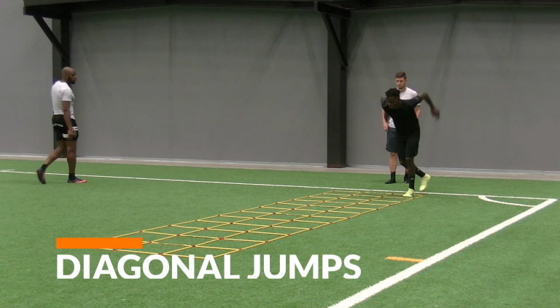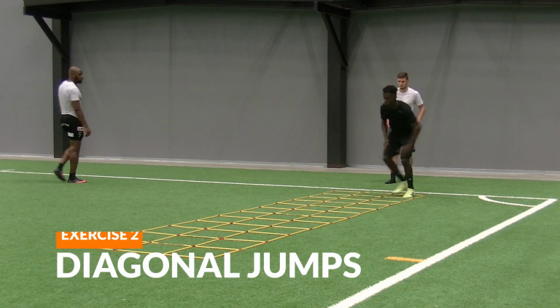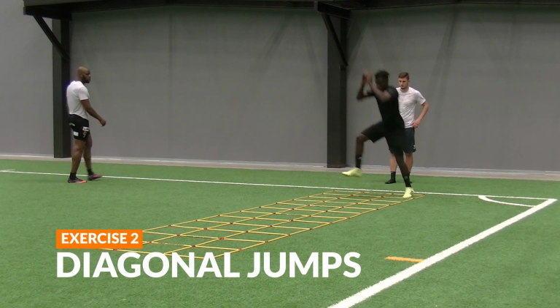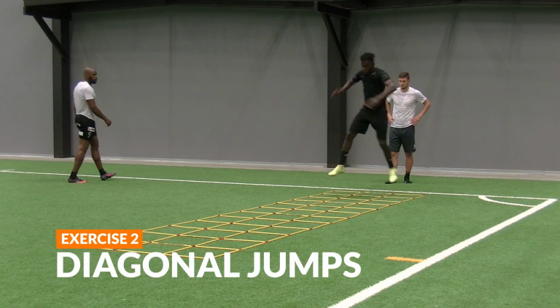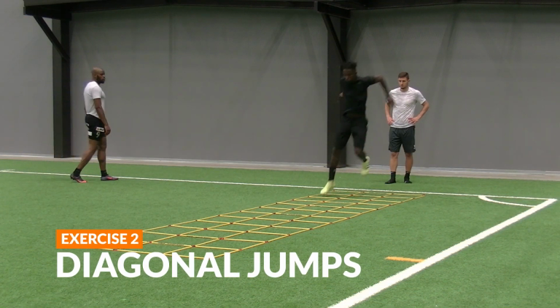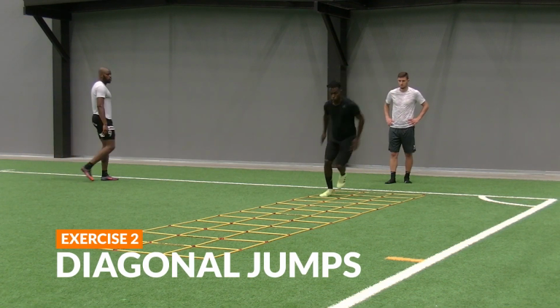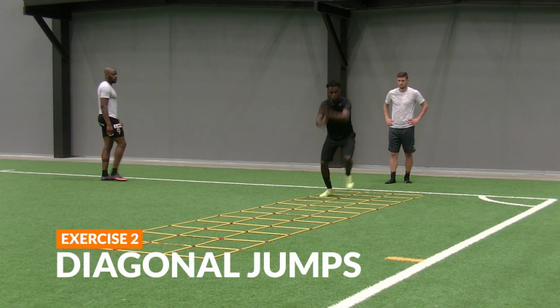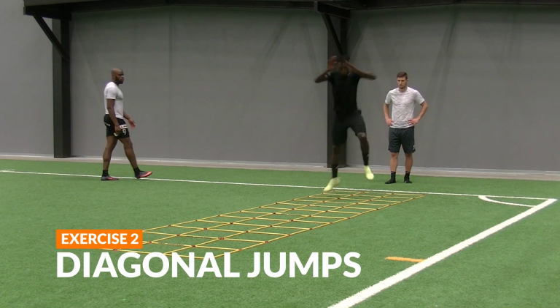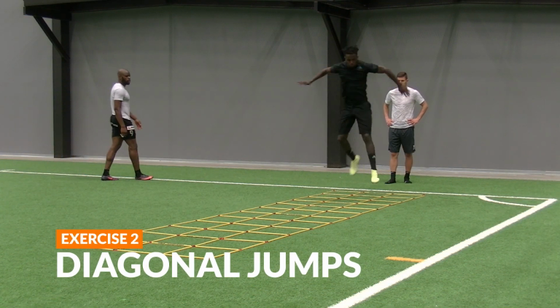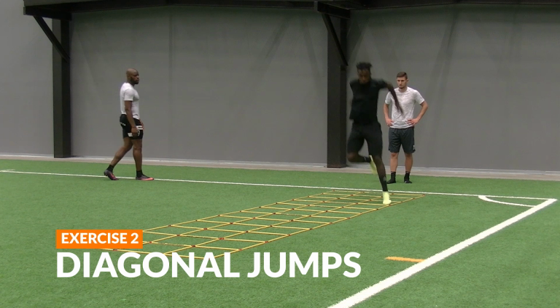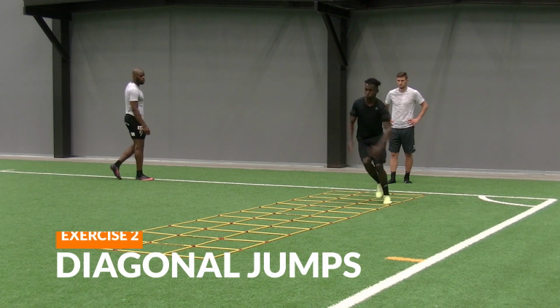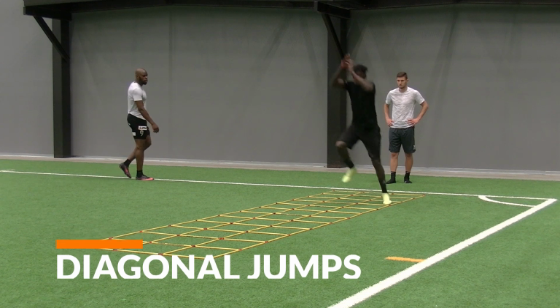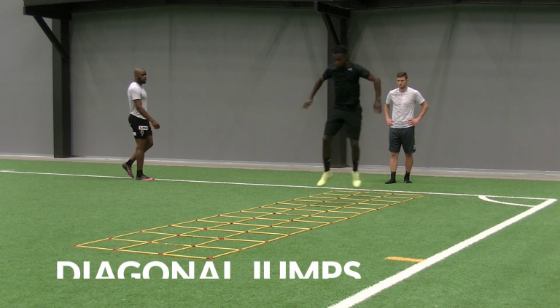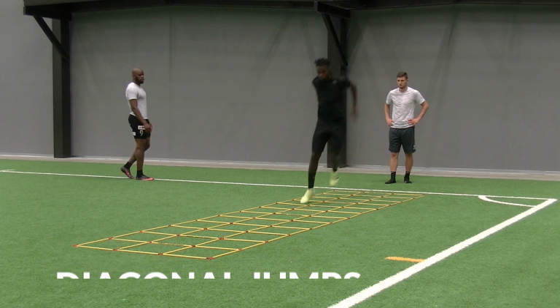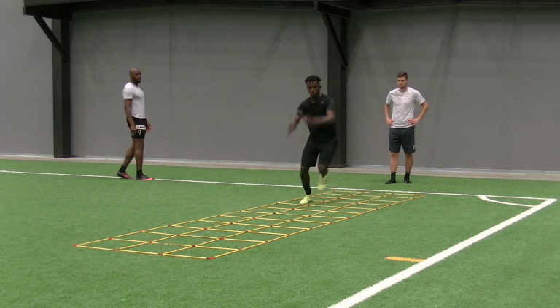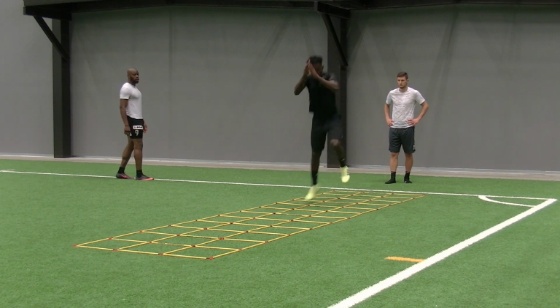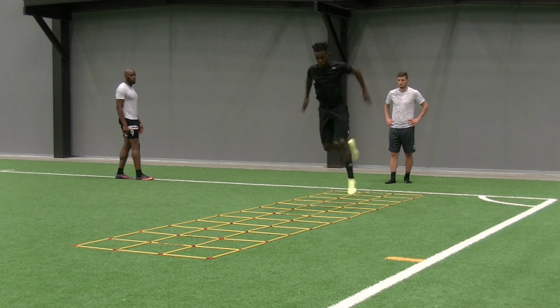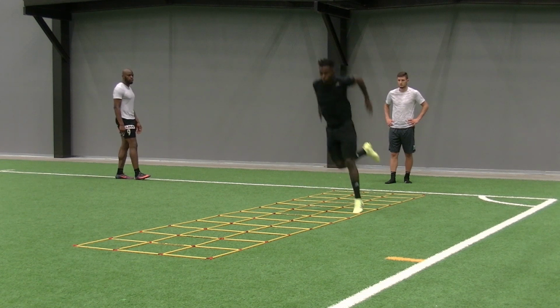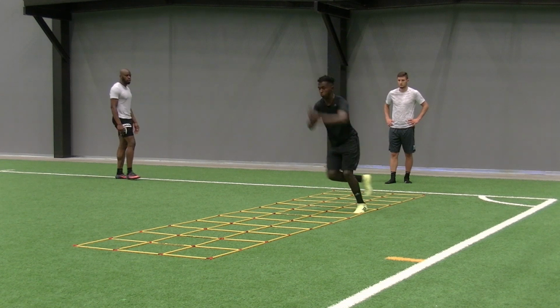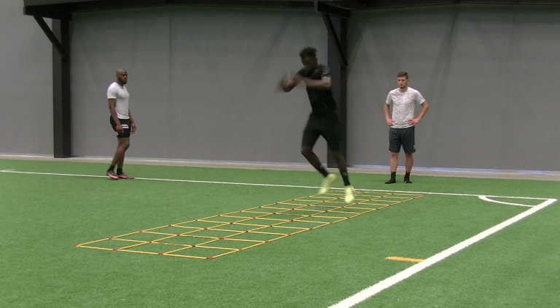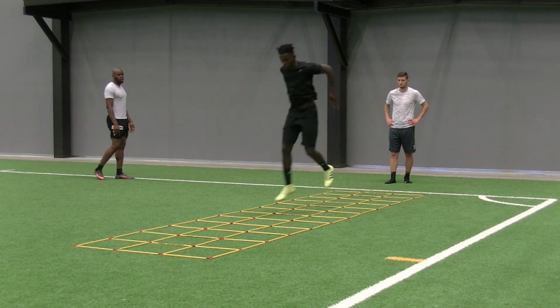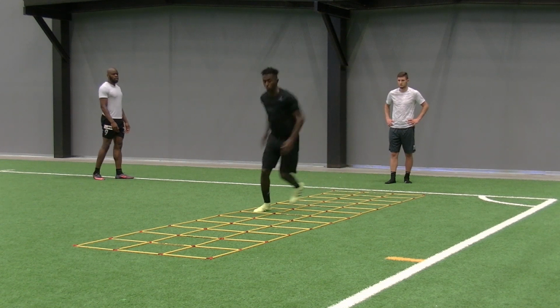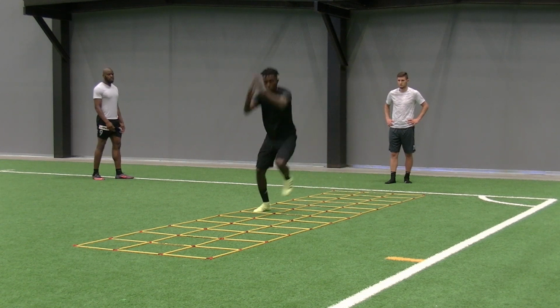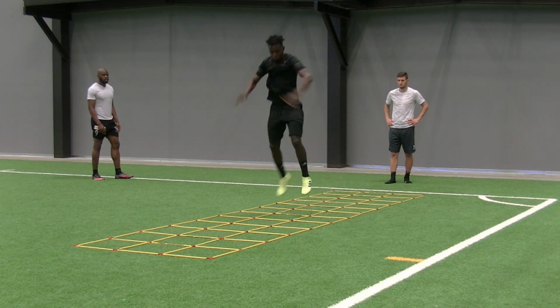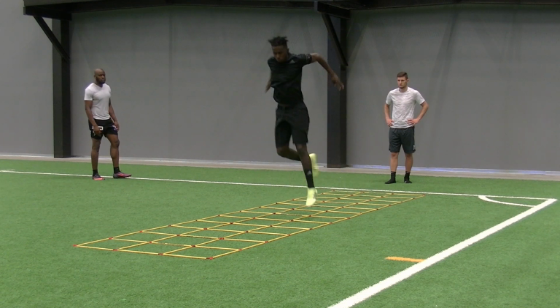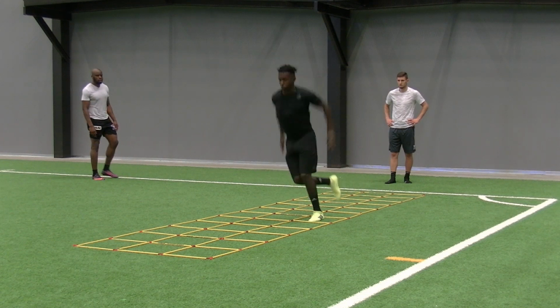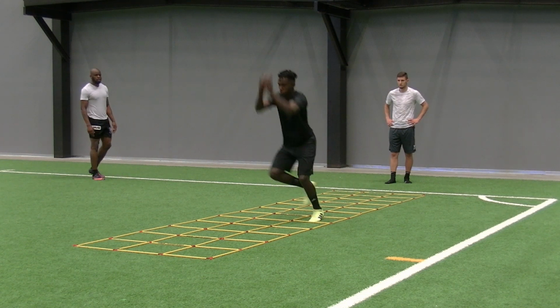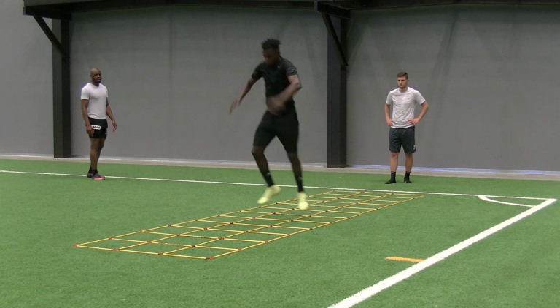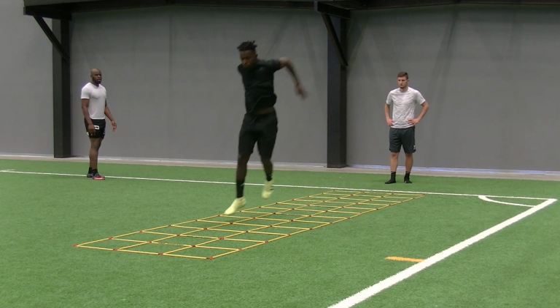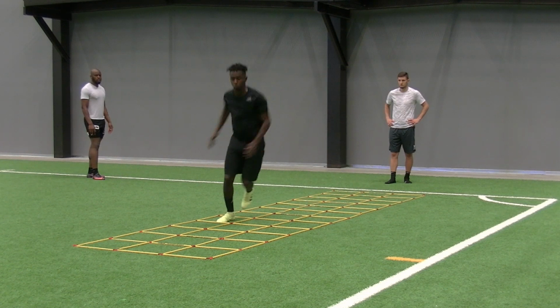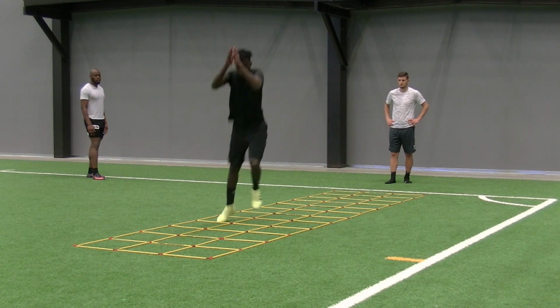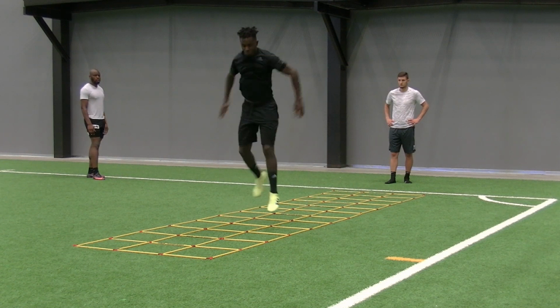Diagonal jump. Jump with the right foot in the right lane and the left foot in the left lane.